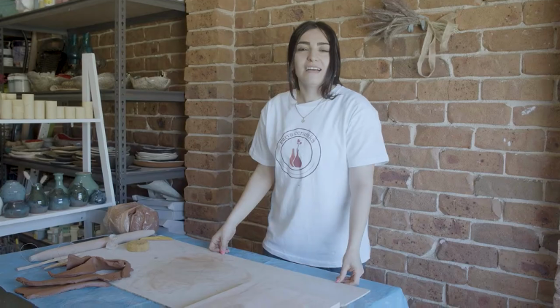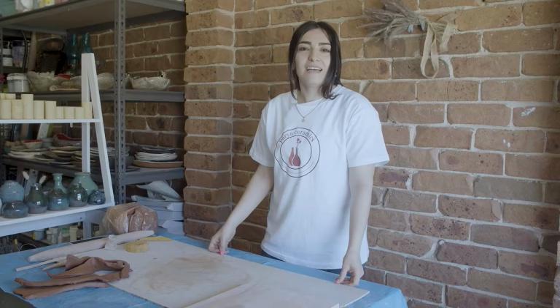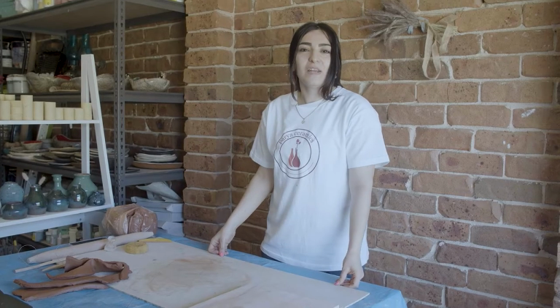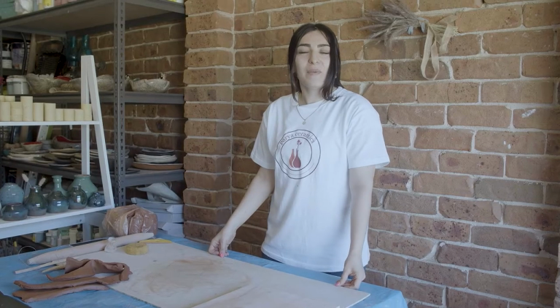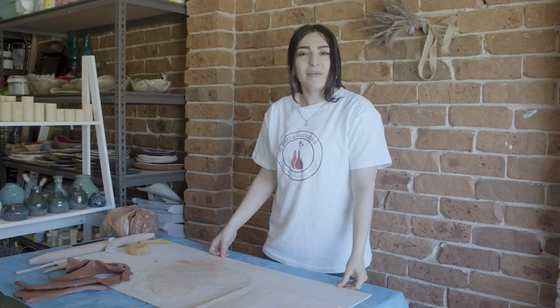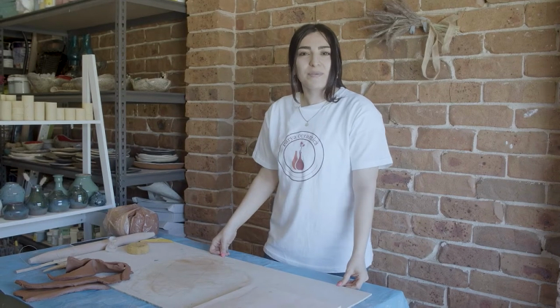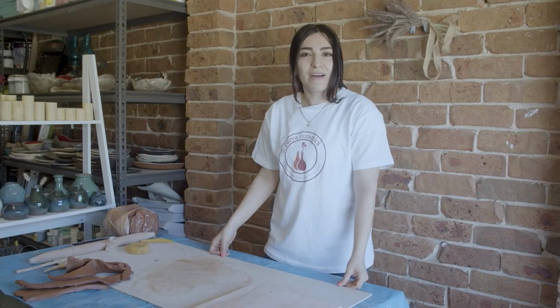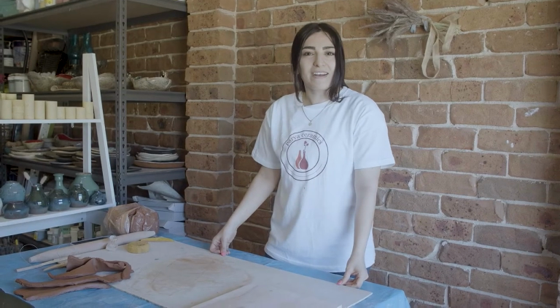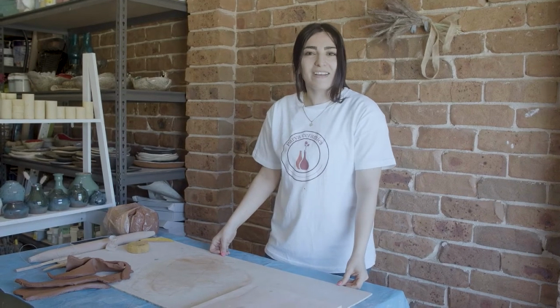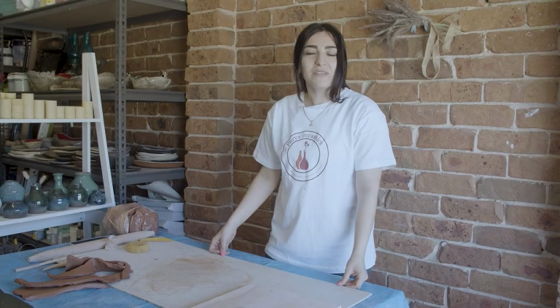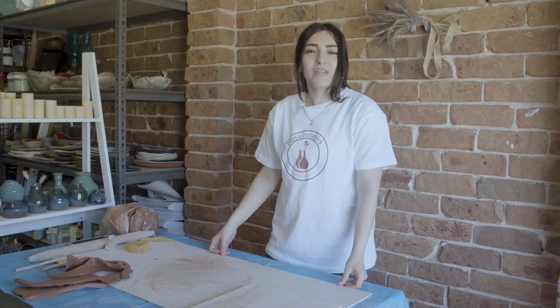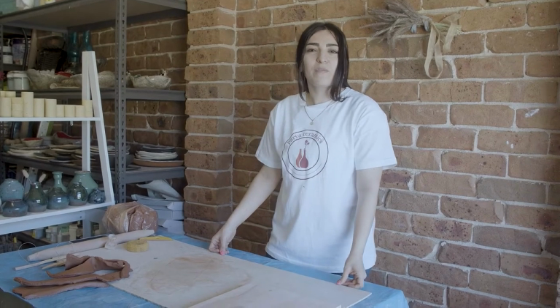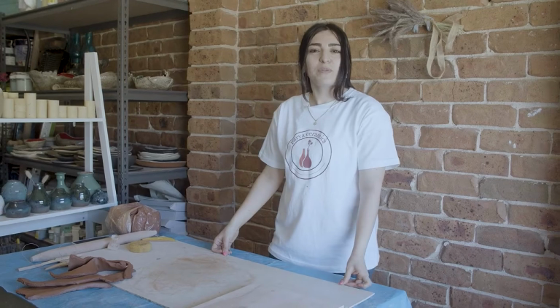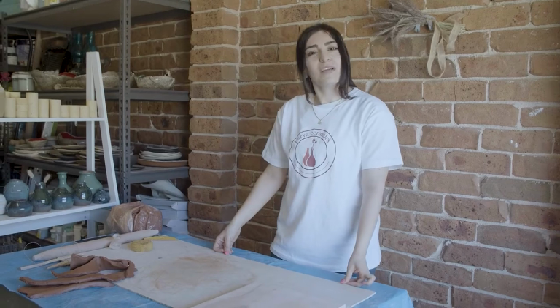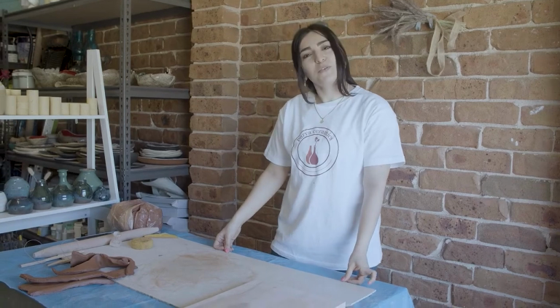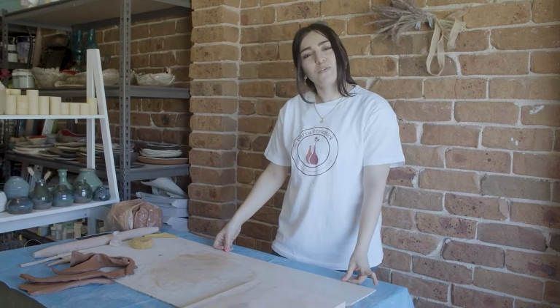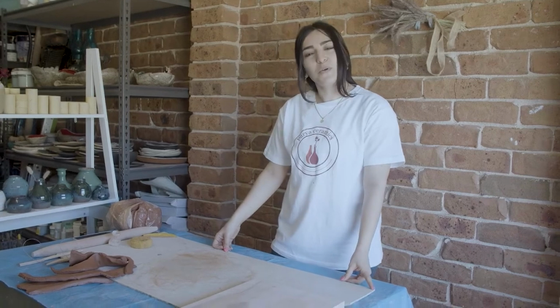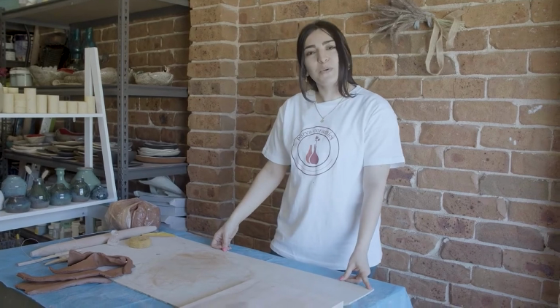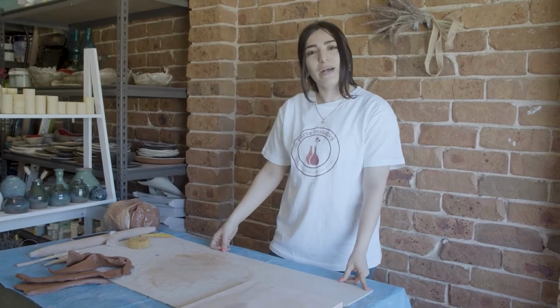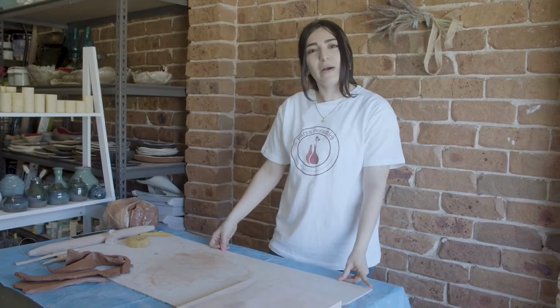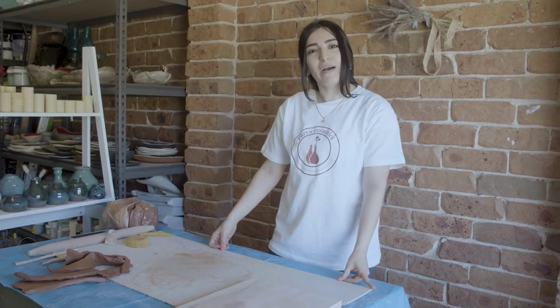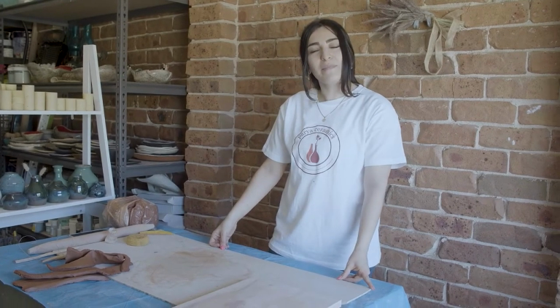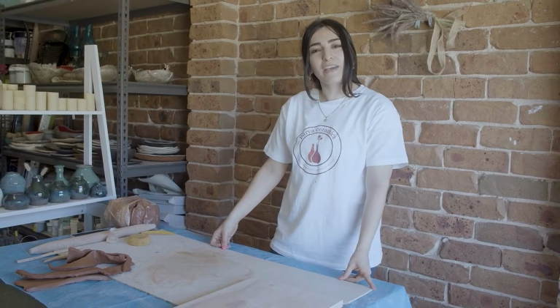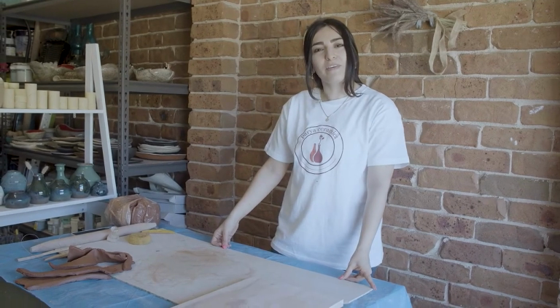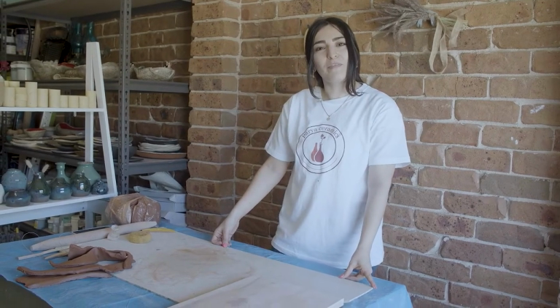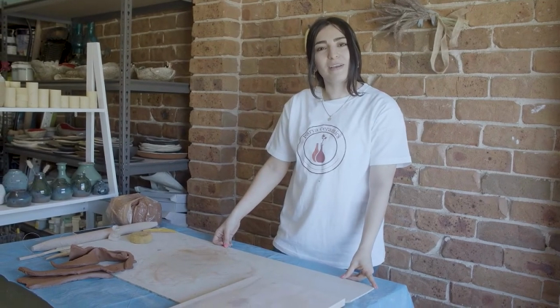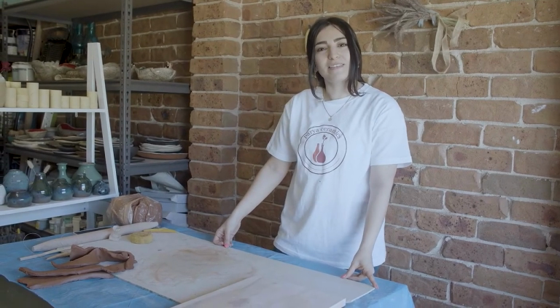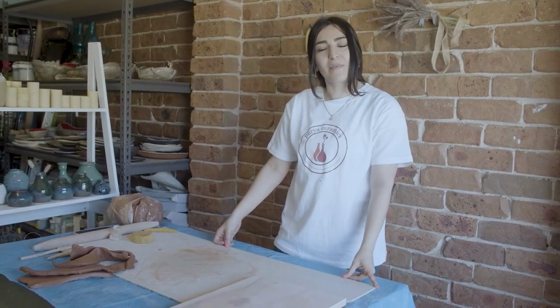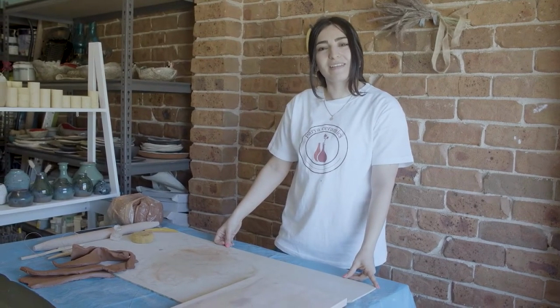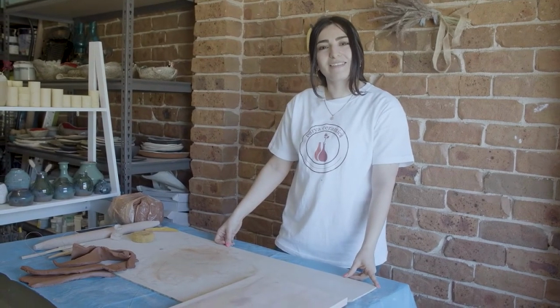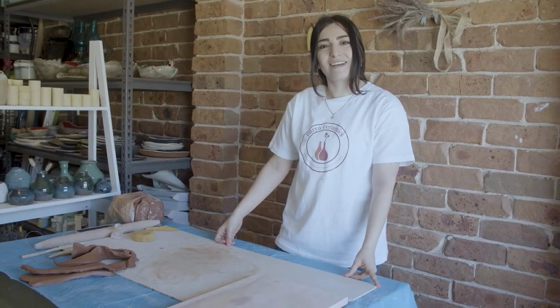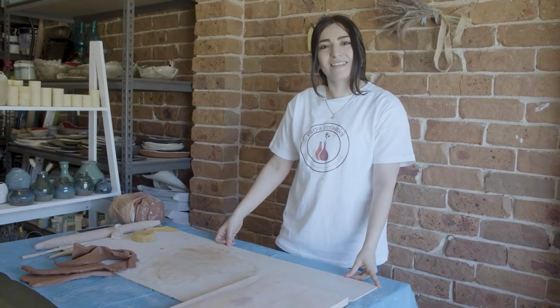Hello, my name is Paria. Today I would like to show you how I make one of my ceramic designs.